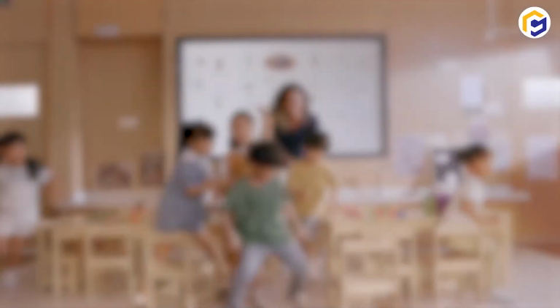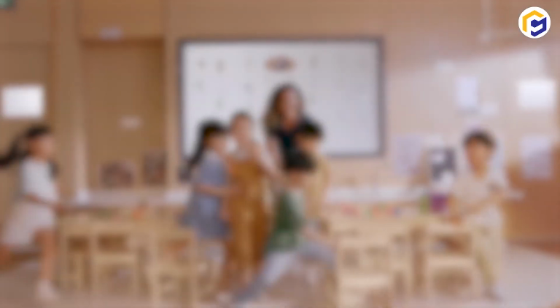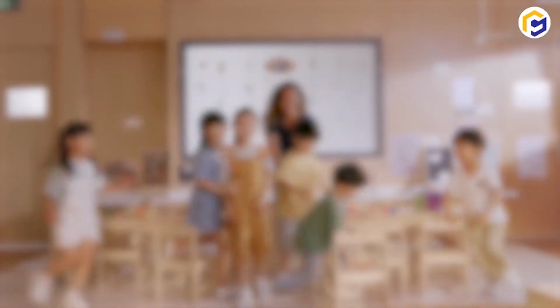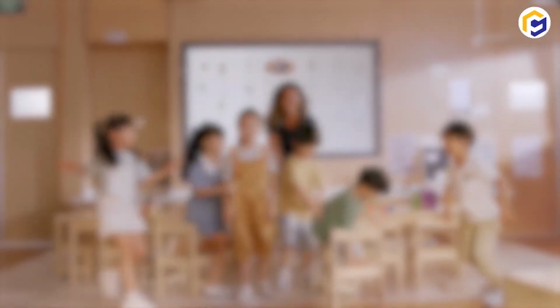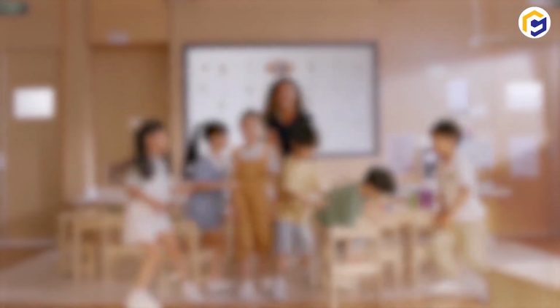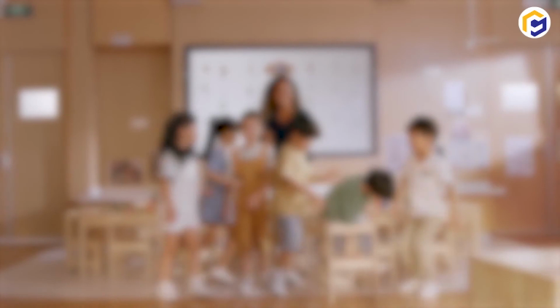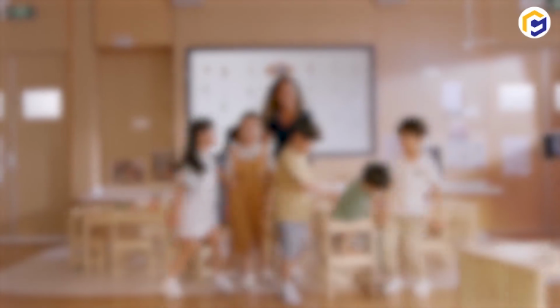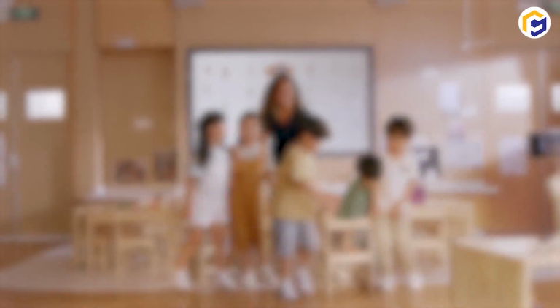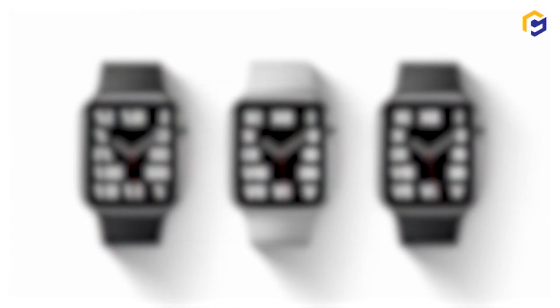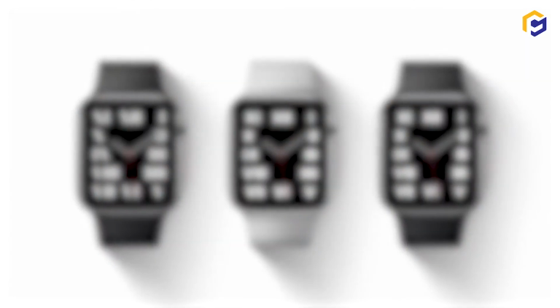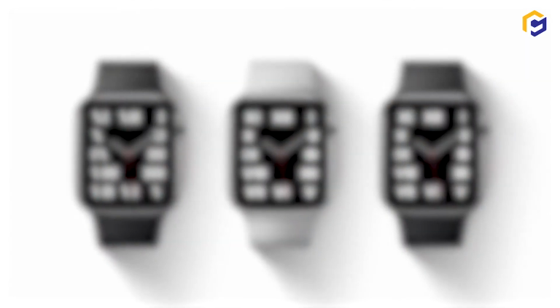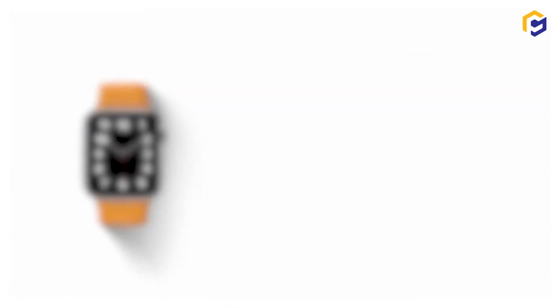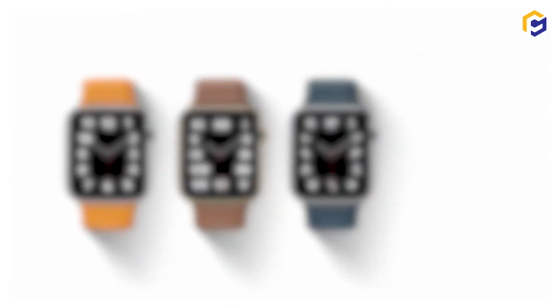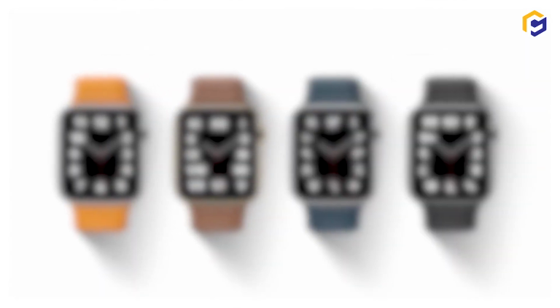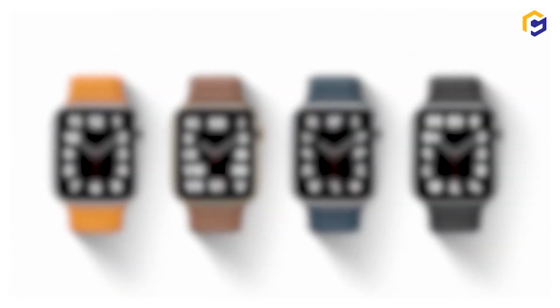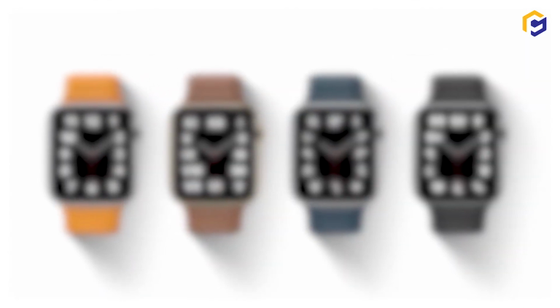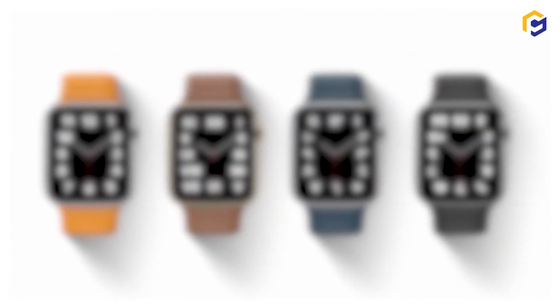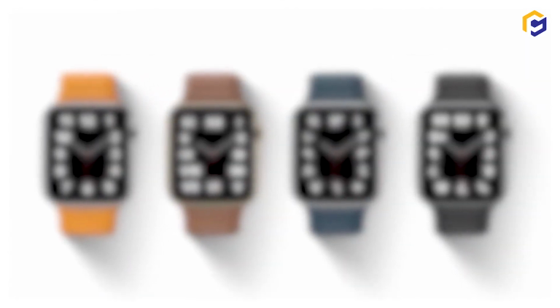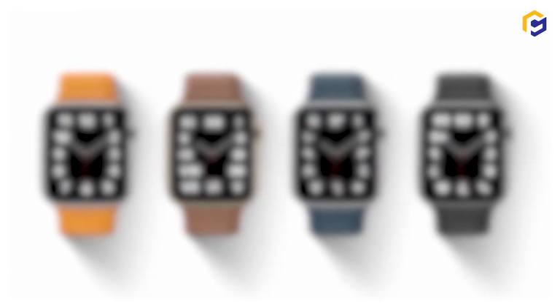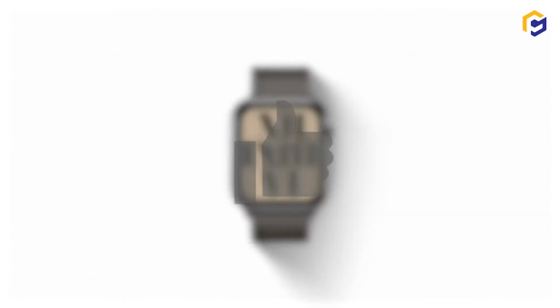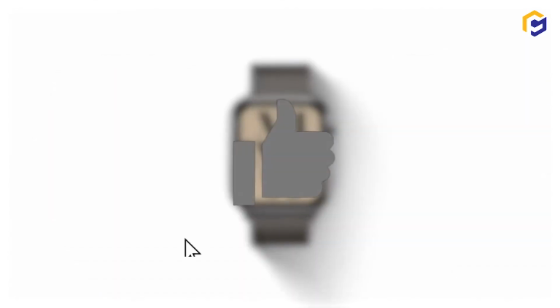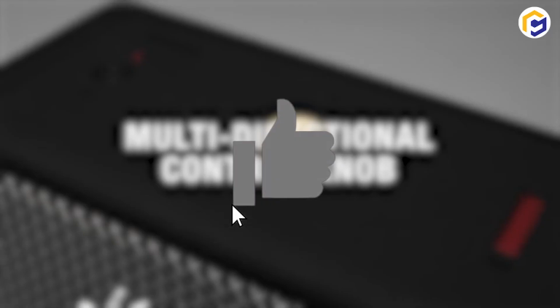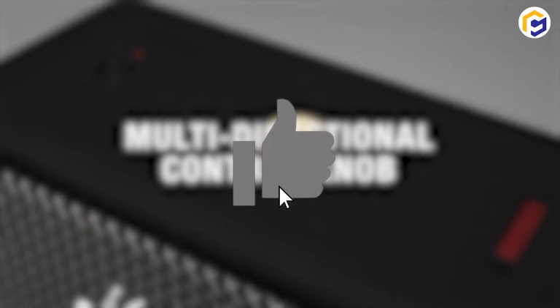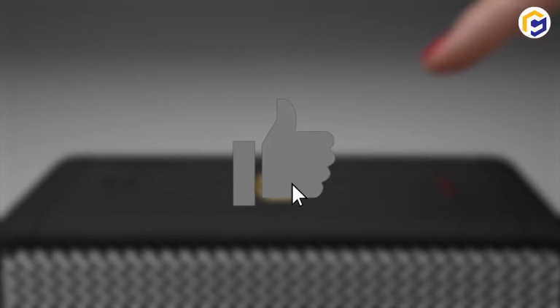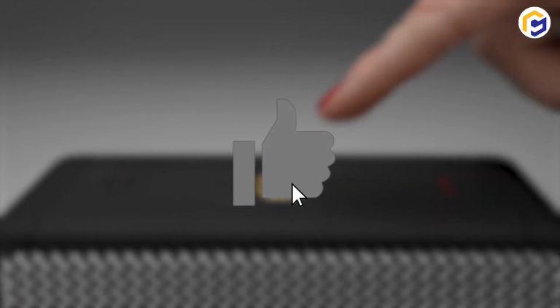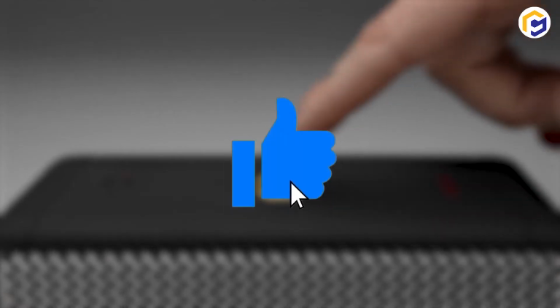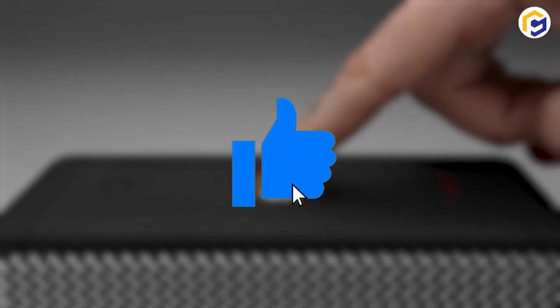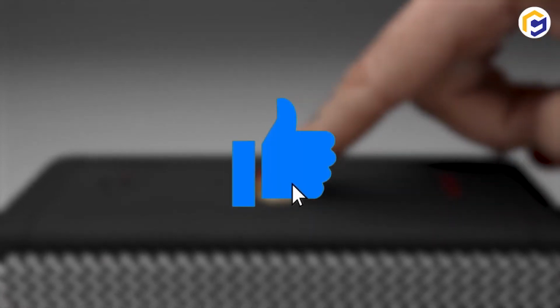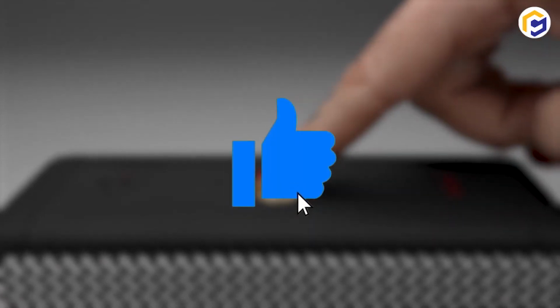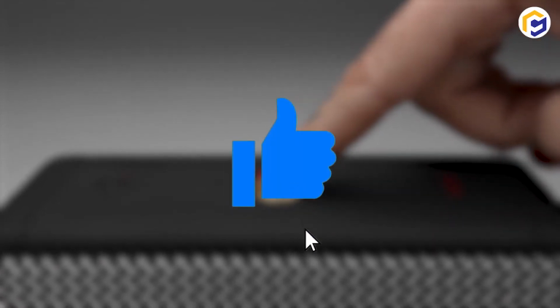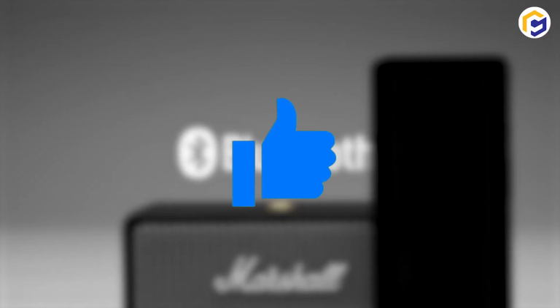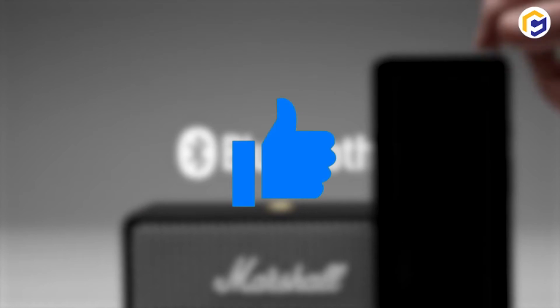If you enjoyed at least one of these awesome gadgets, press the like button, please.